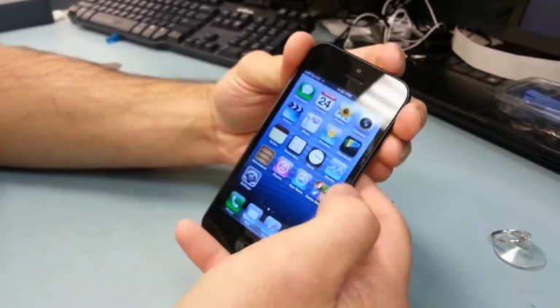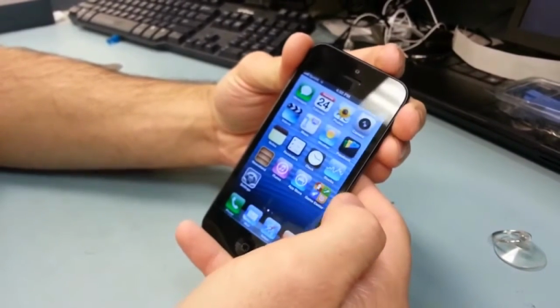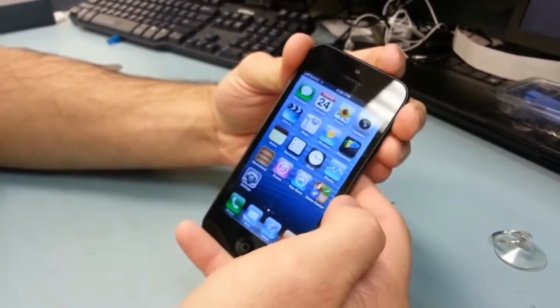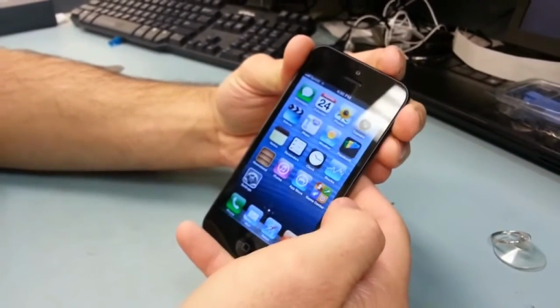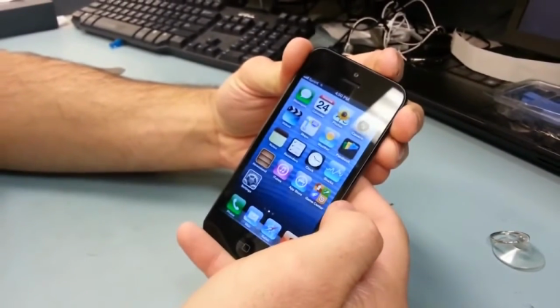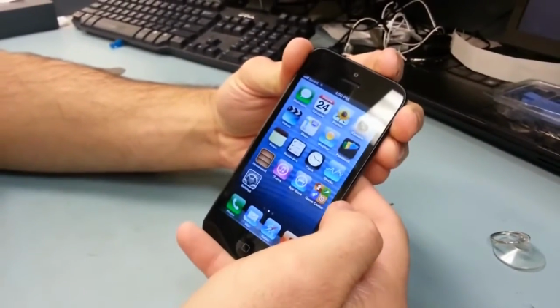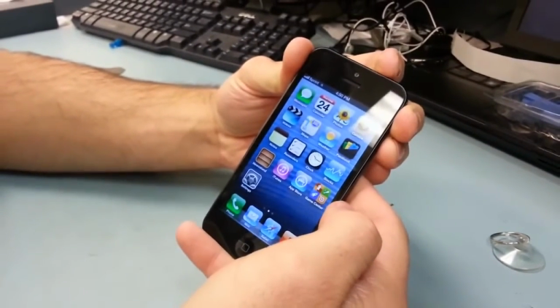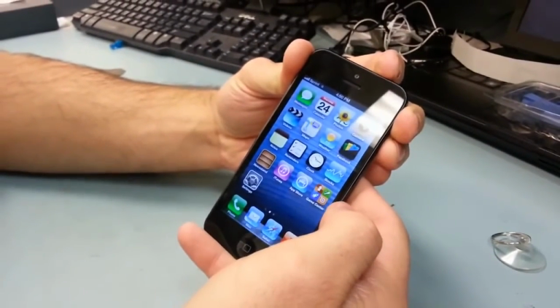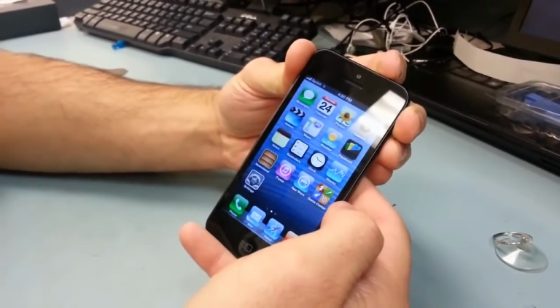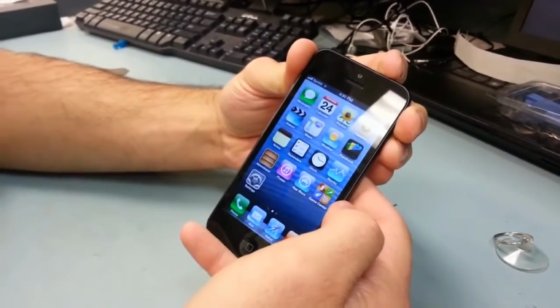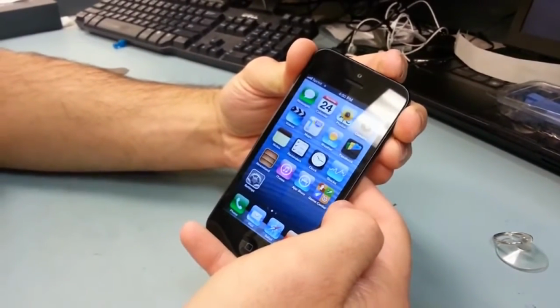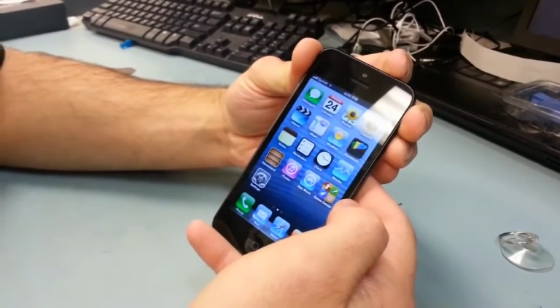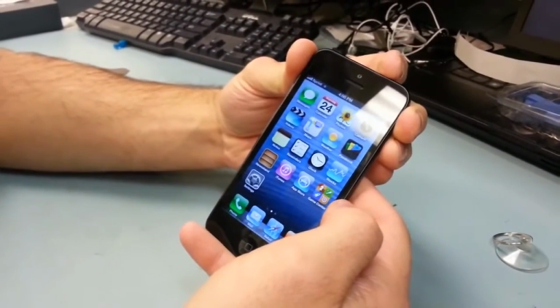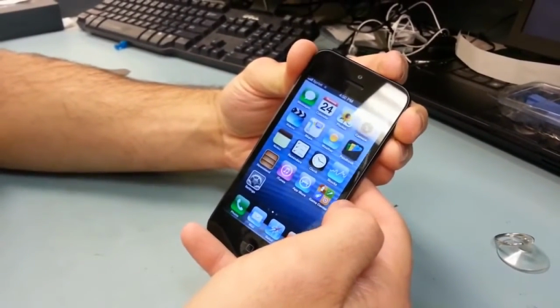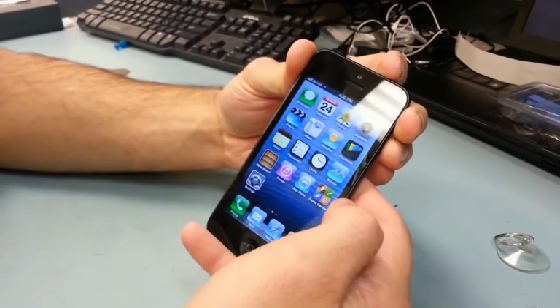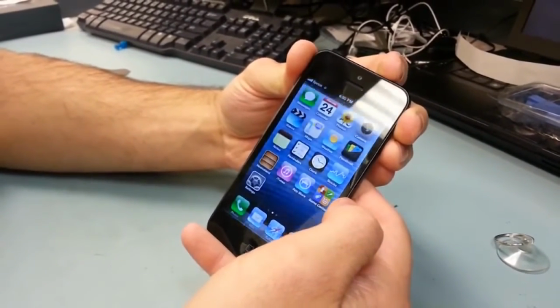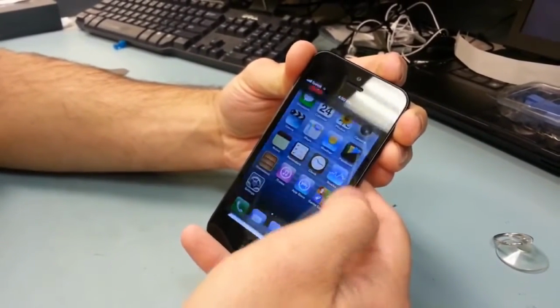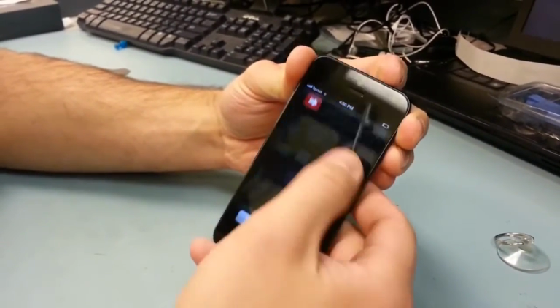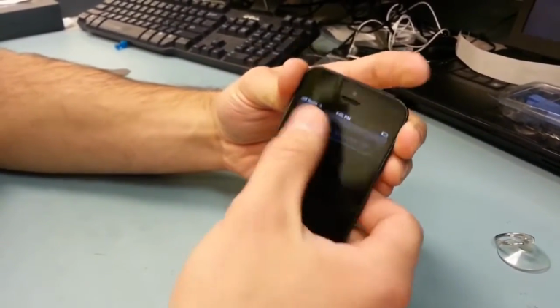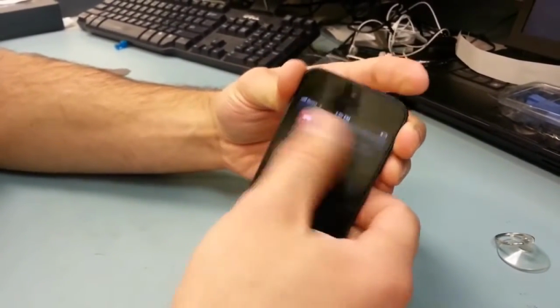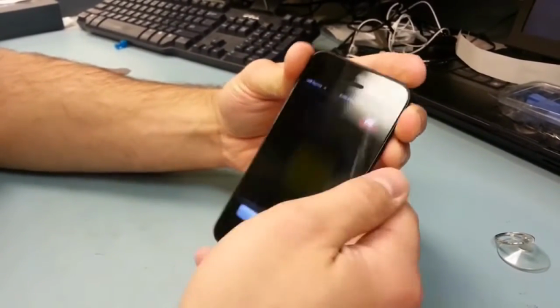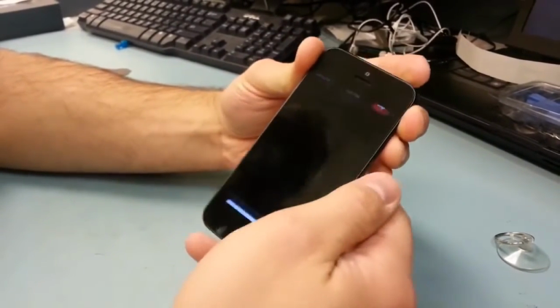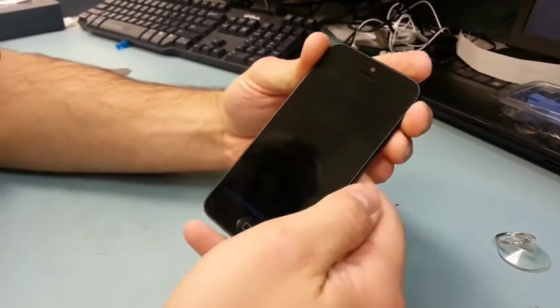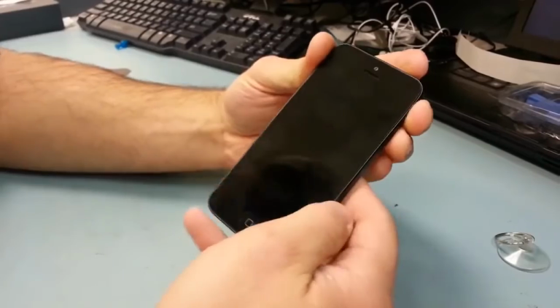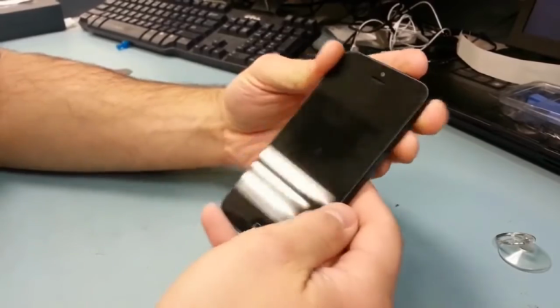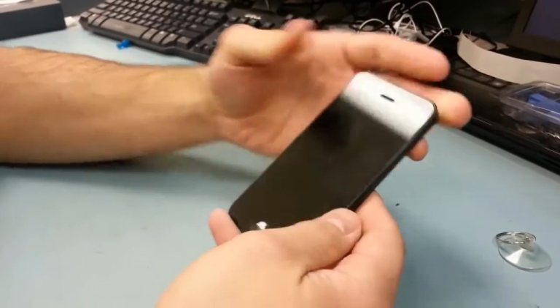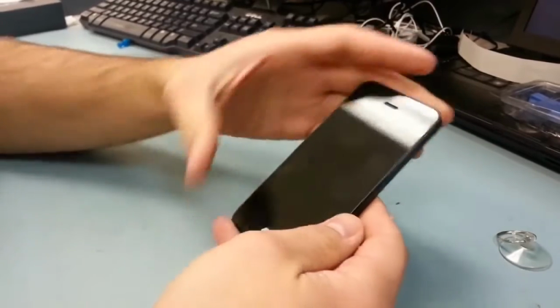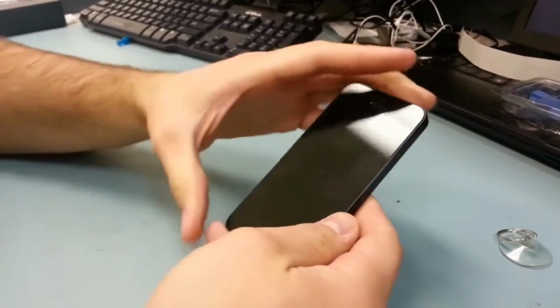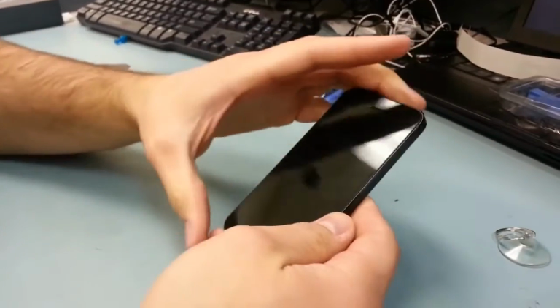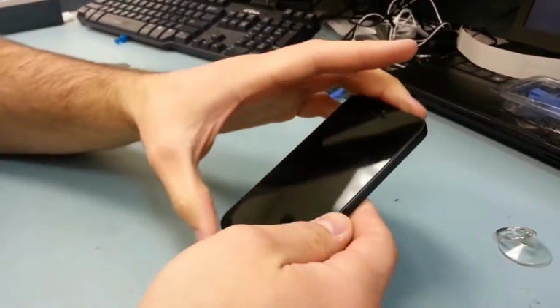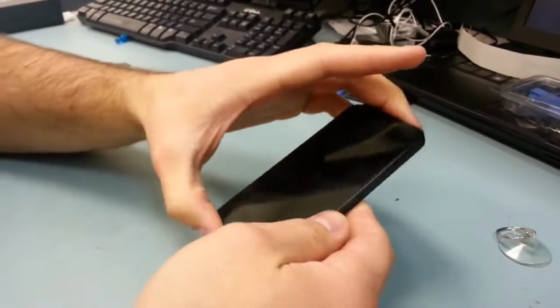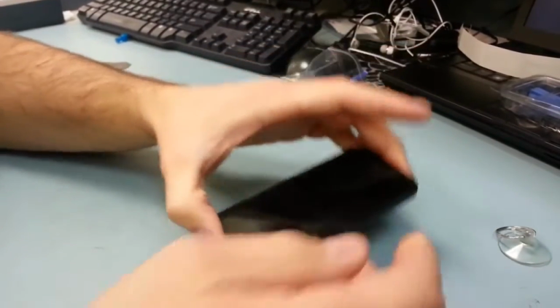Today we're going to take apart an iPhone. I'm going to show you how to take off and replace the screen in three minutes.